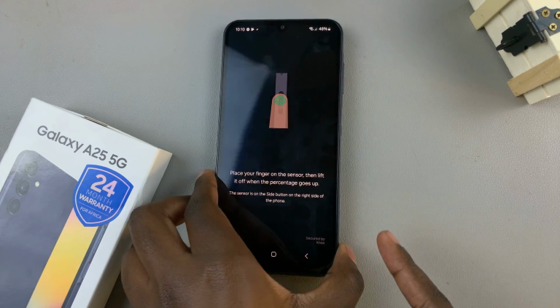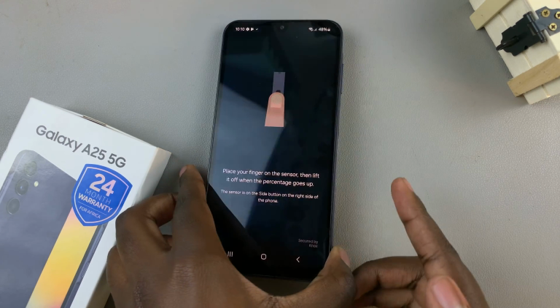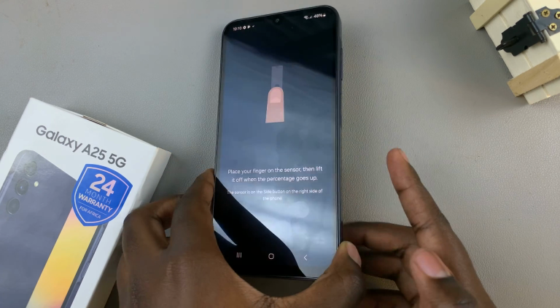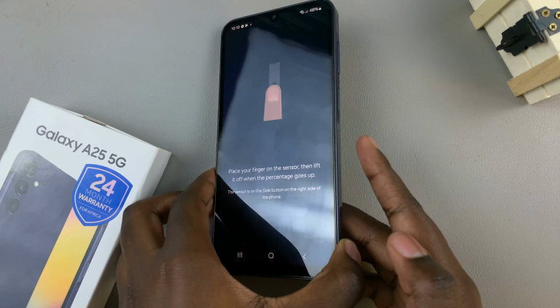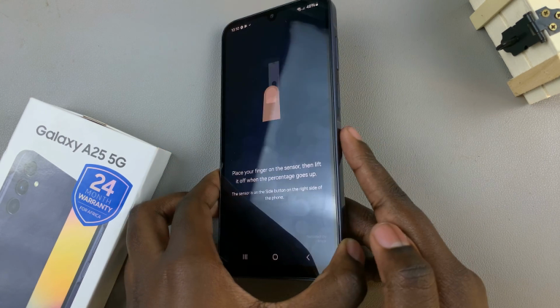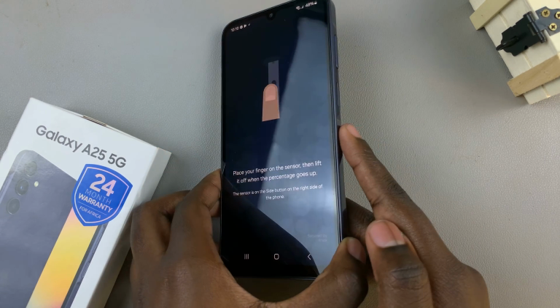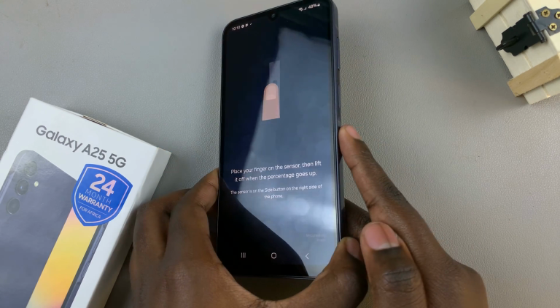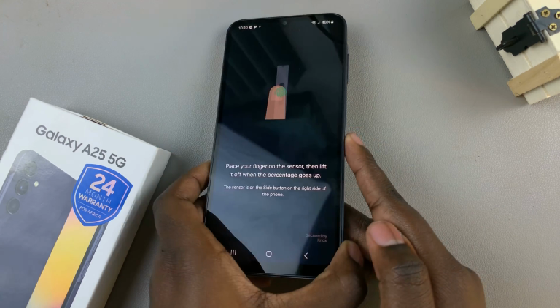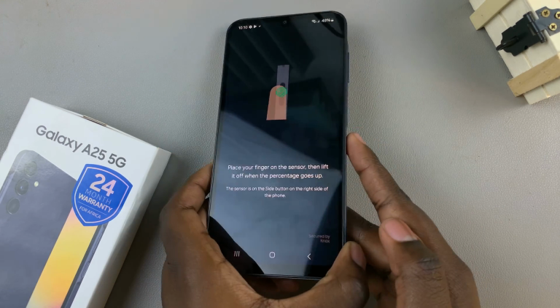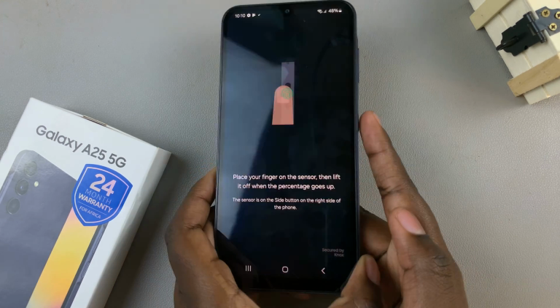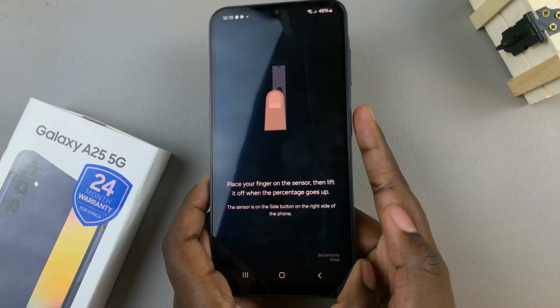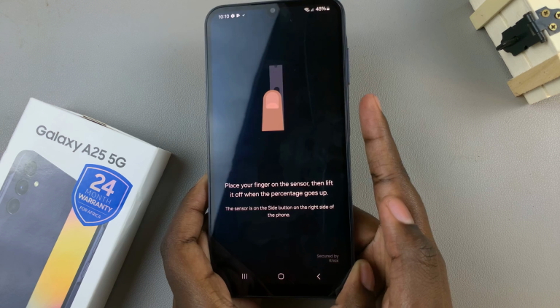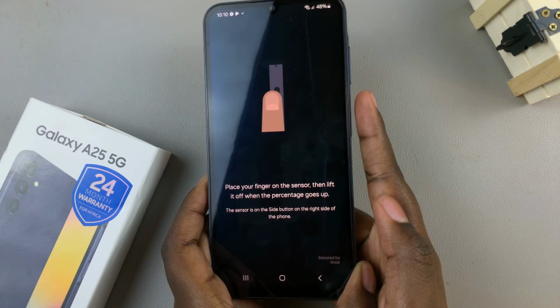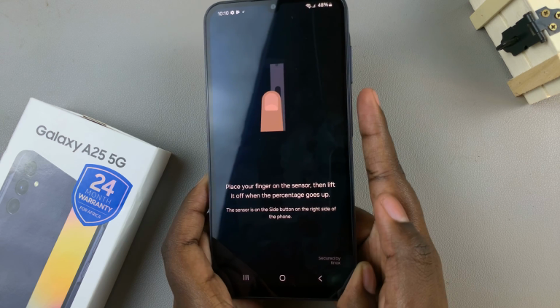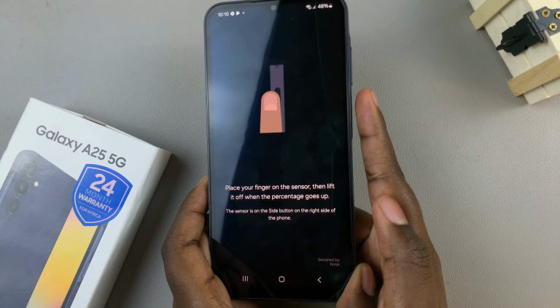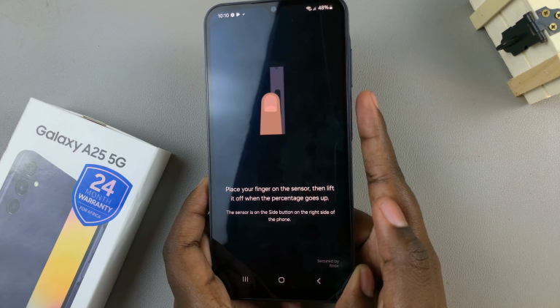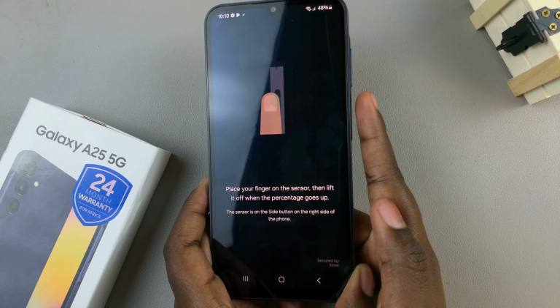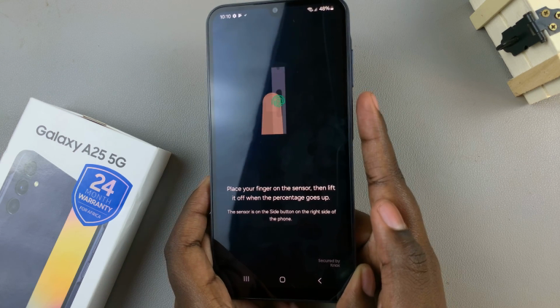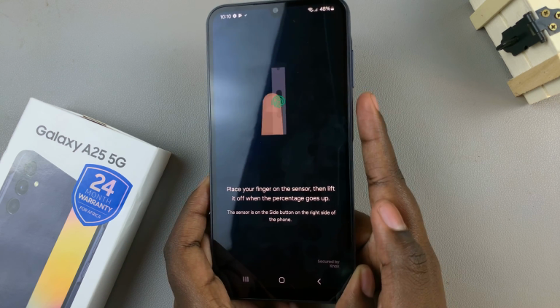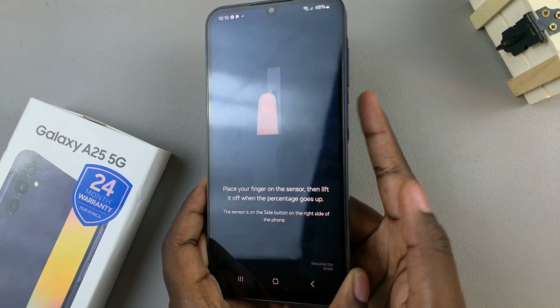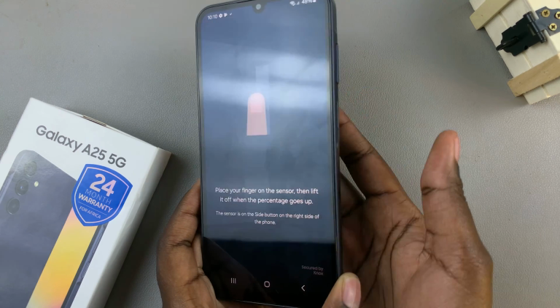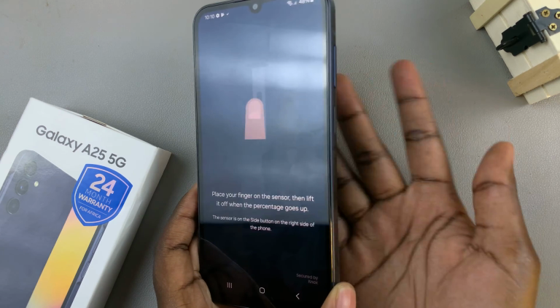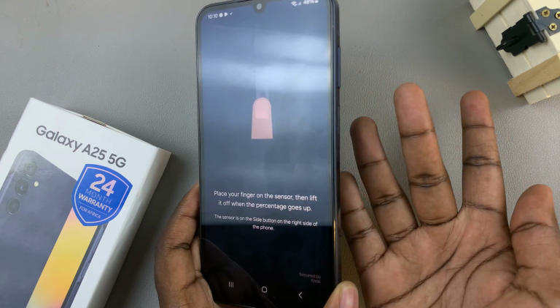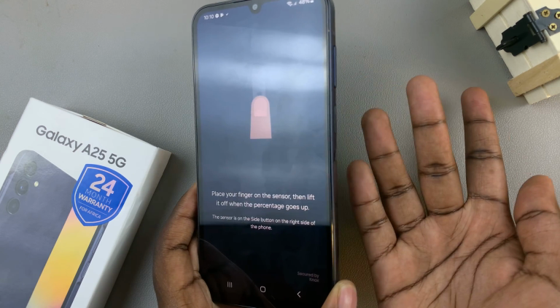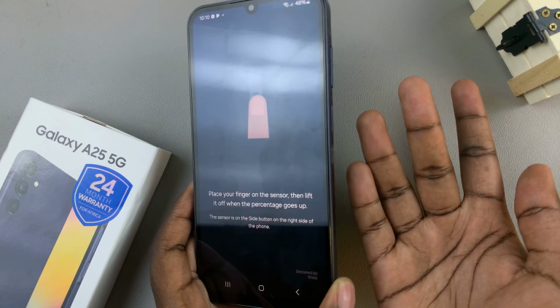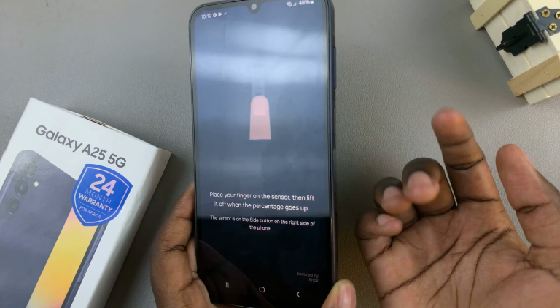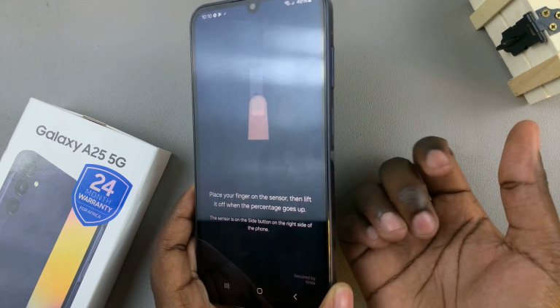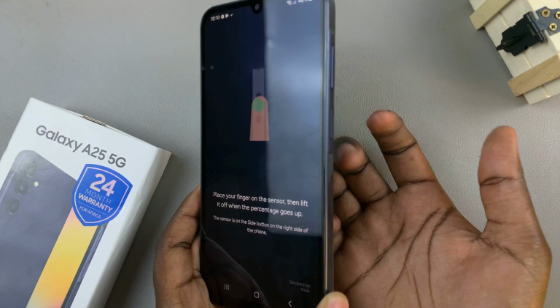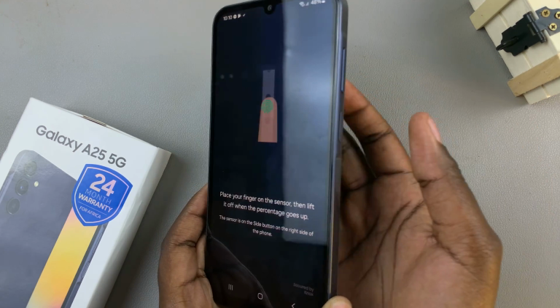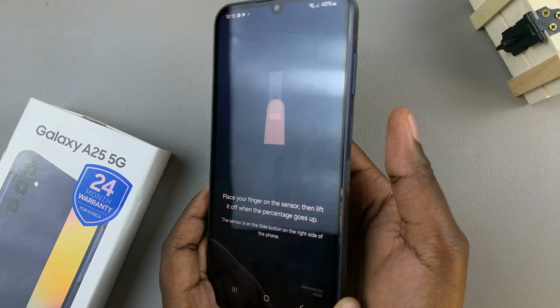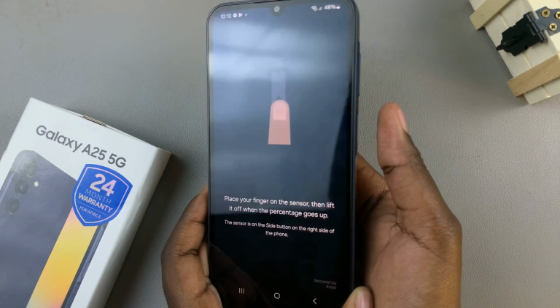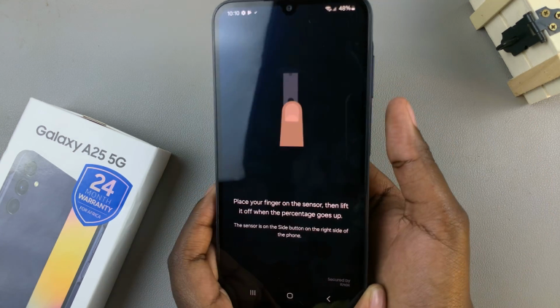The sensor is on the side key, so you'll just have to place your finger there. You can choose any finger you want — let me choose my thumb.